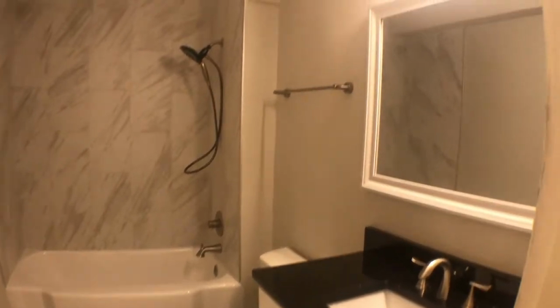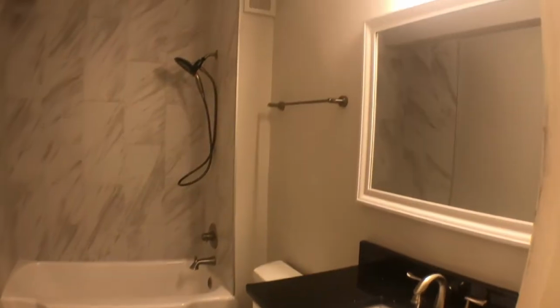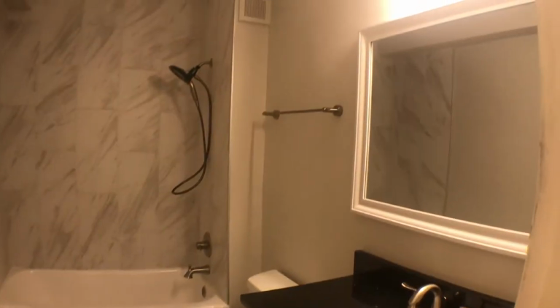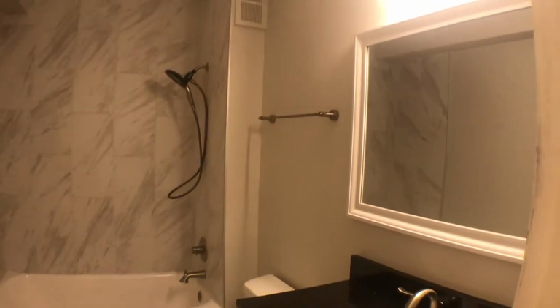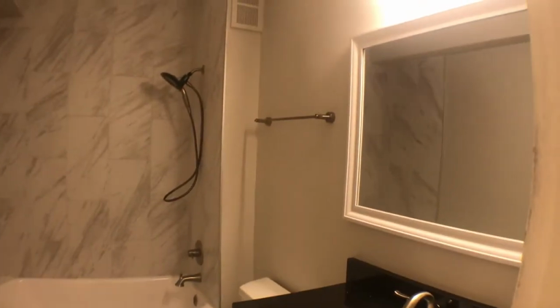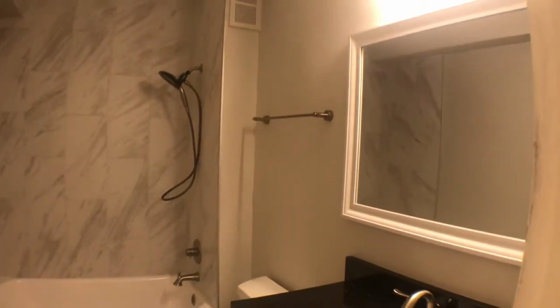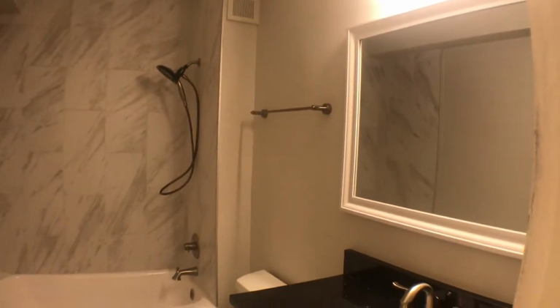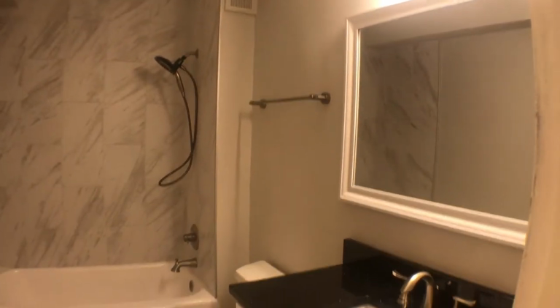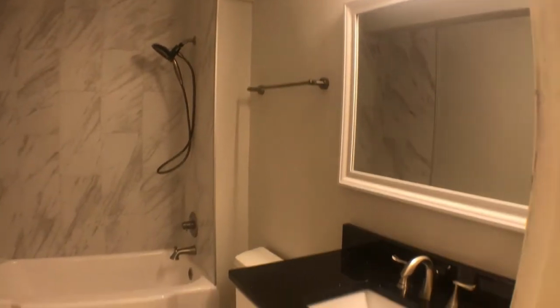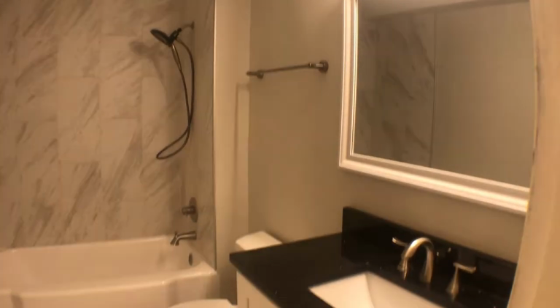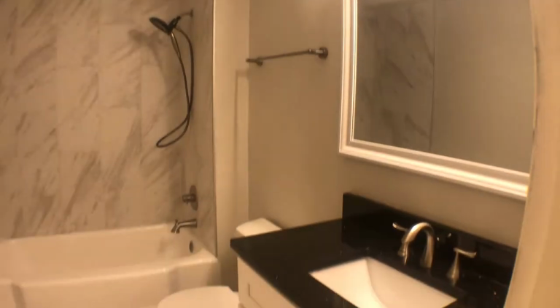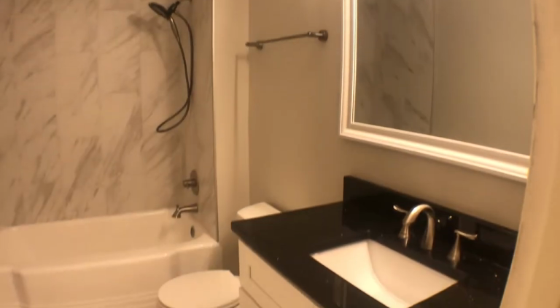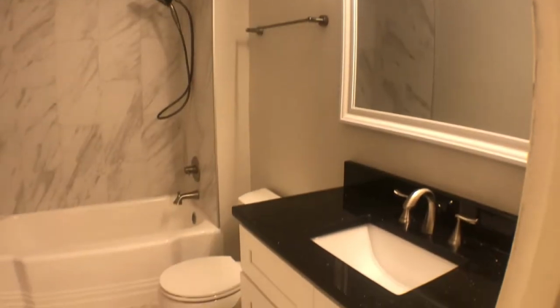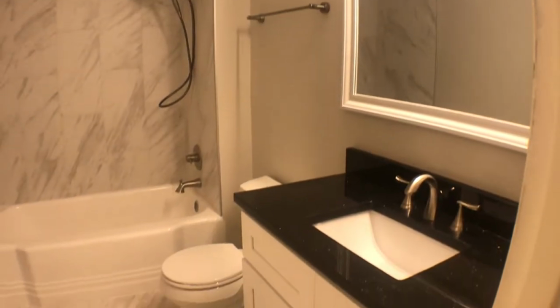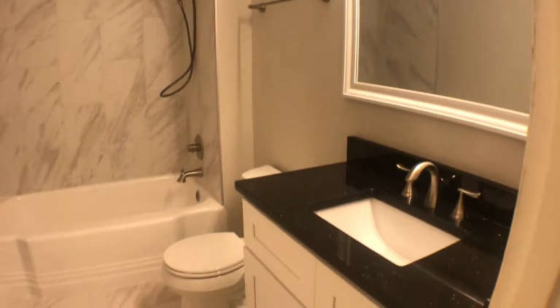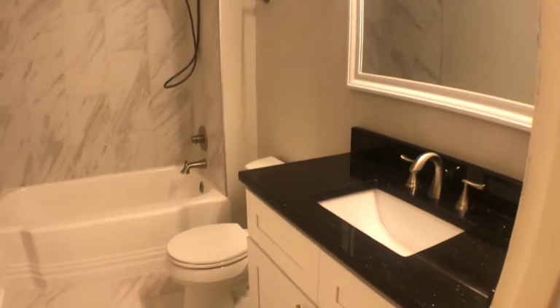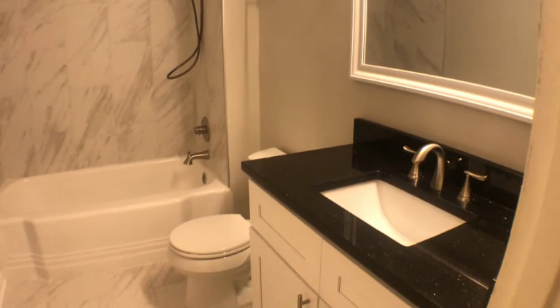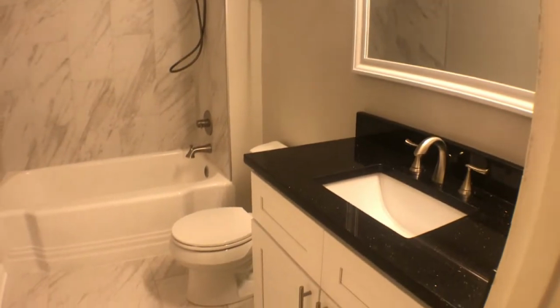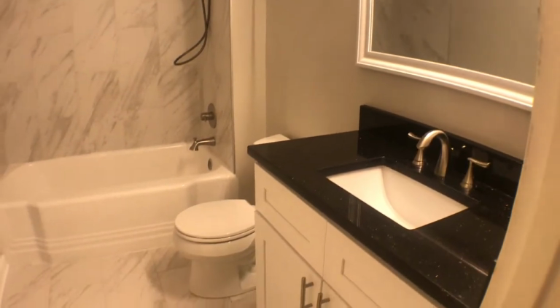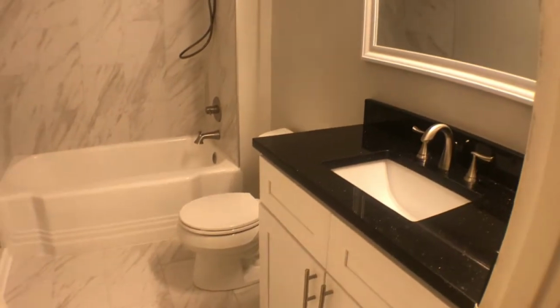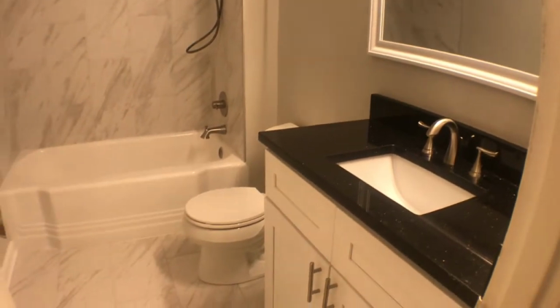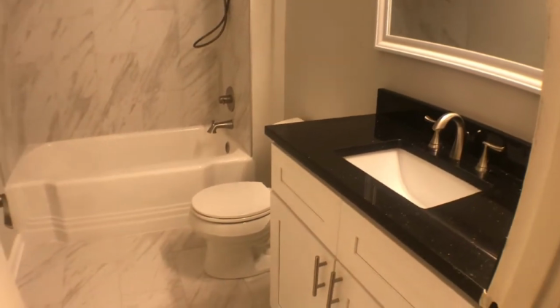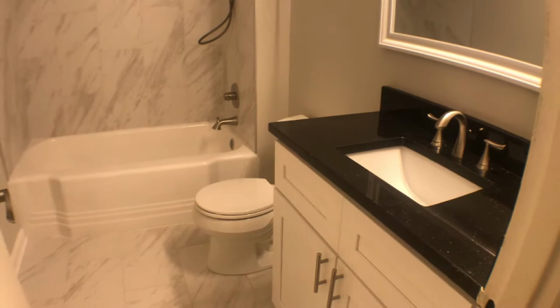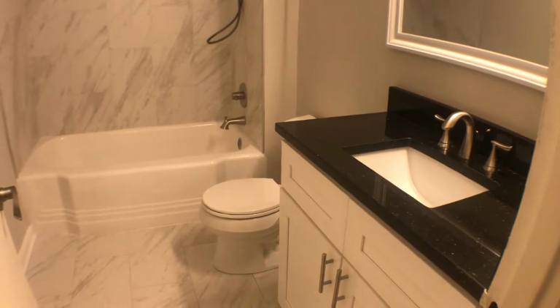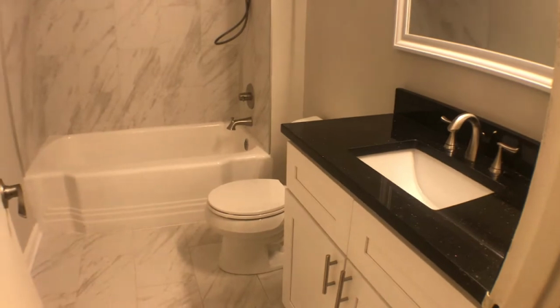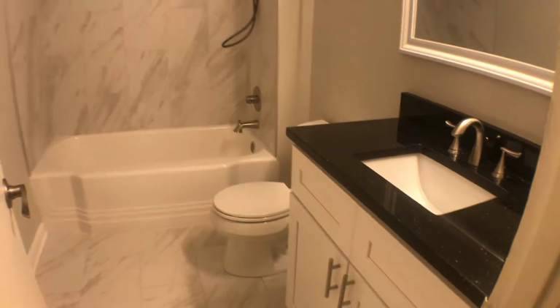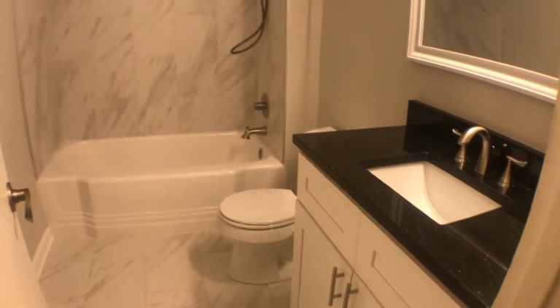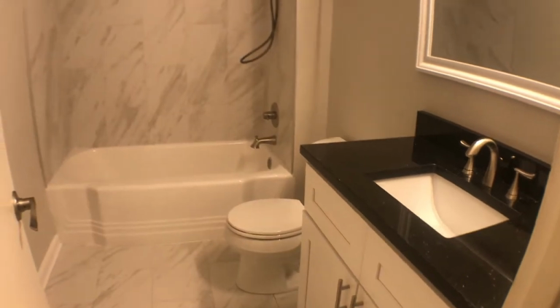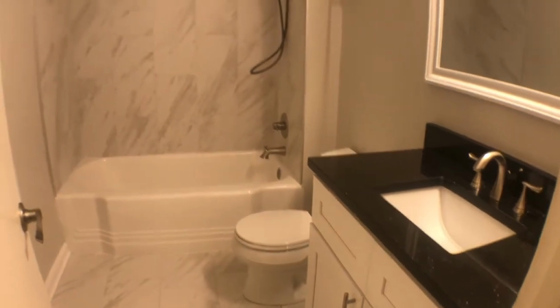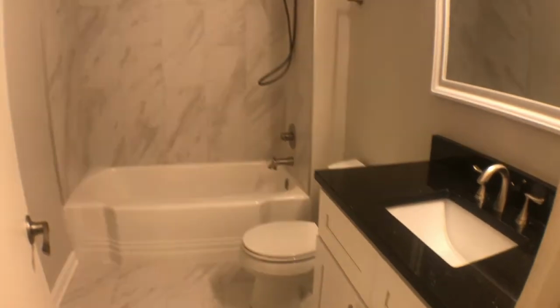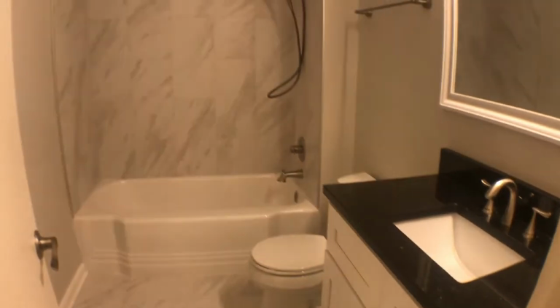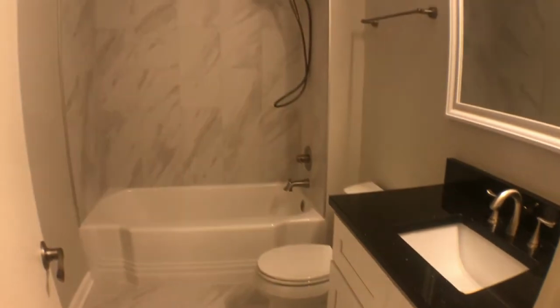Brand new bathrooms with beautiful tile.